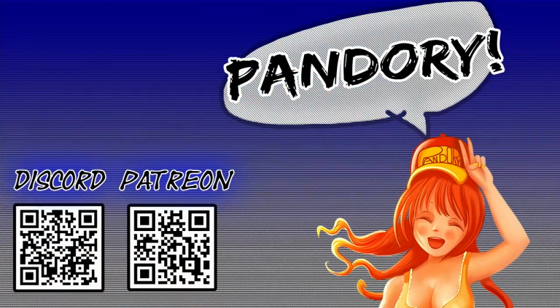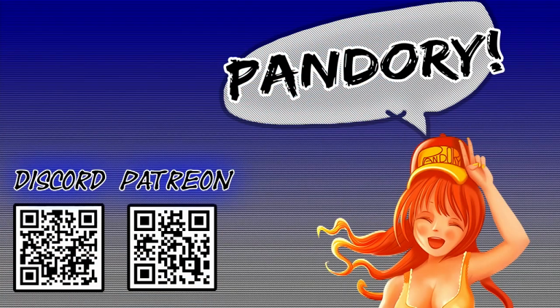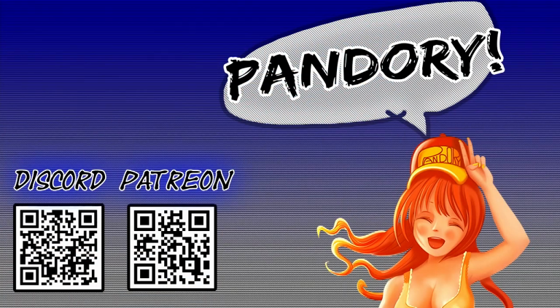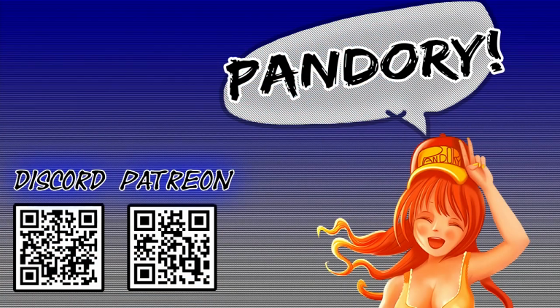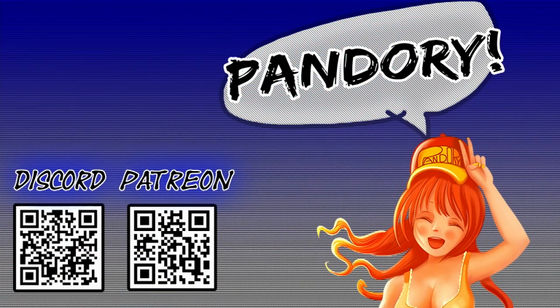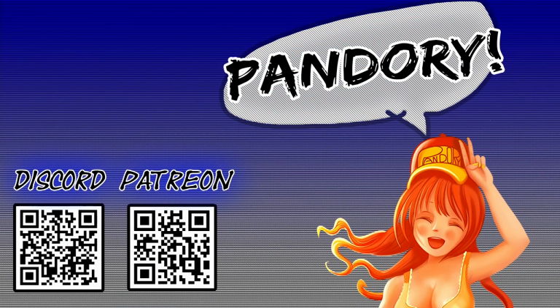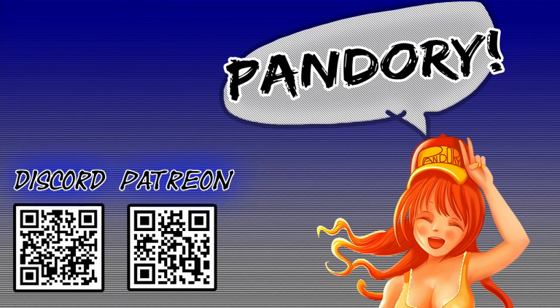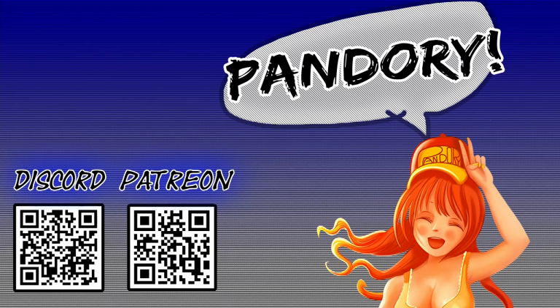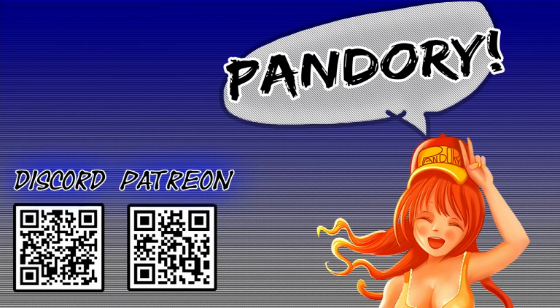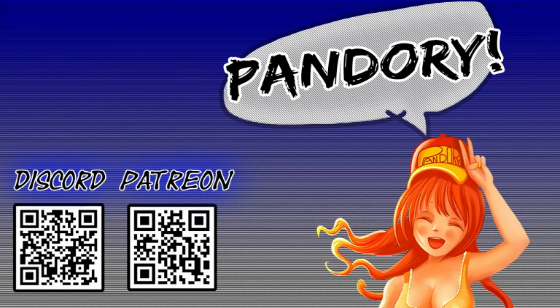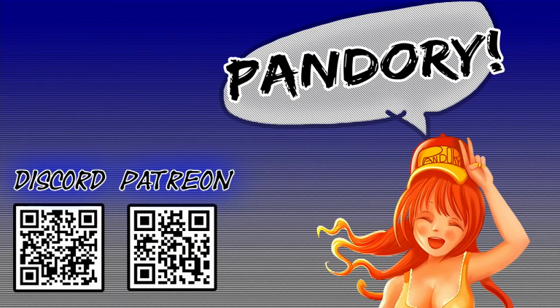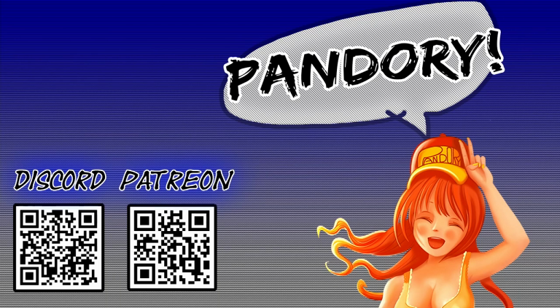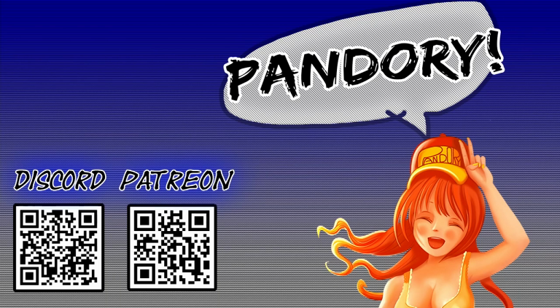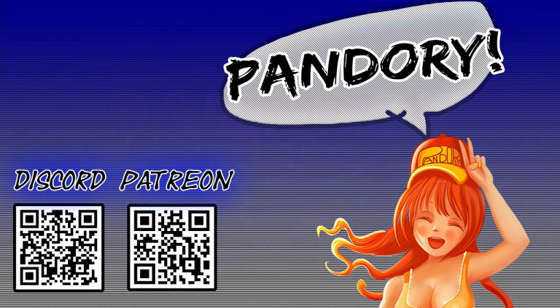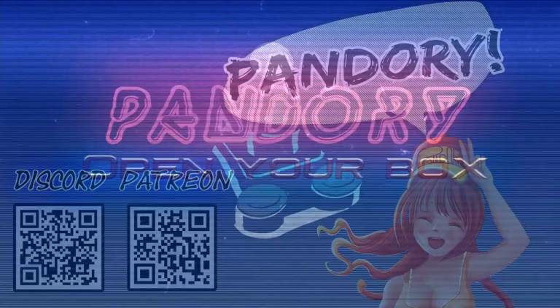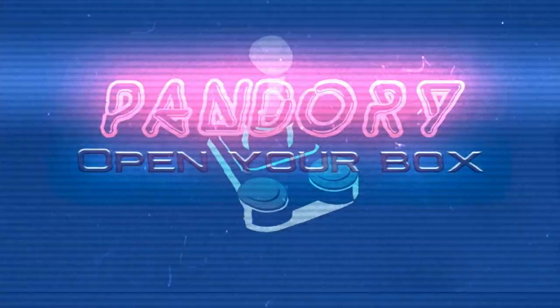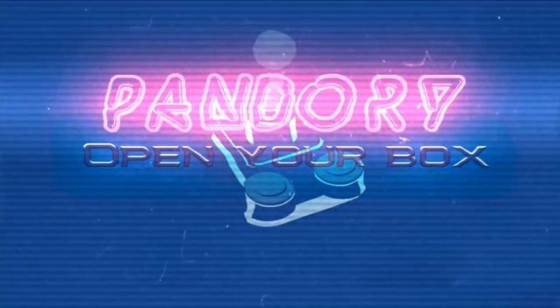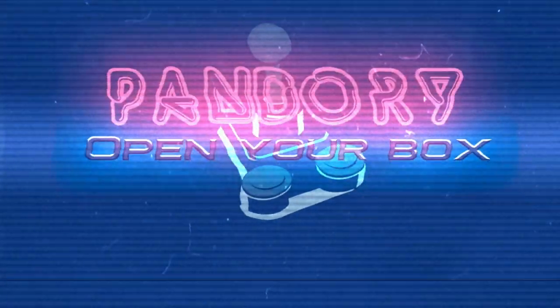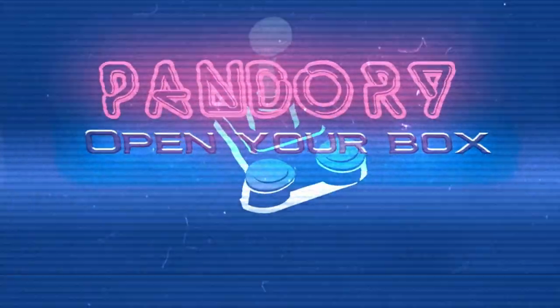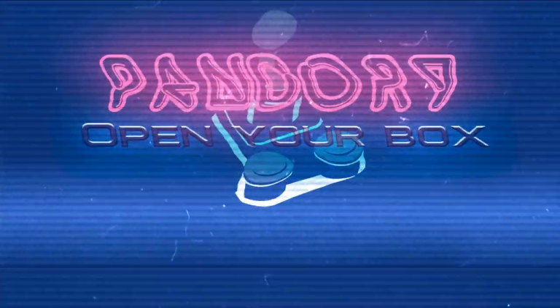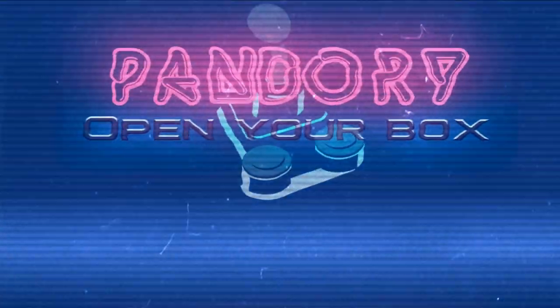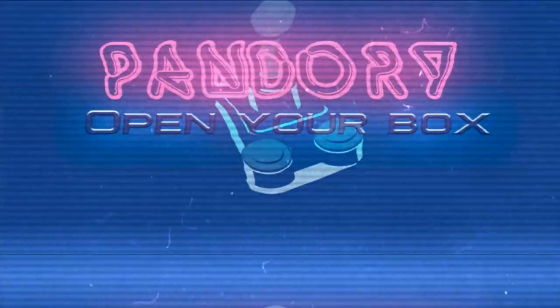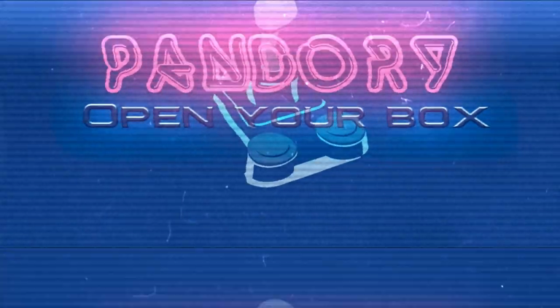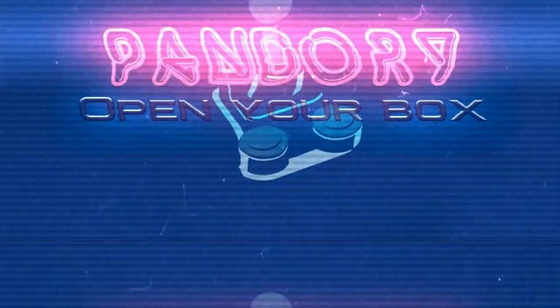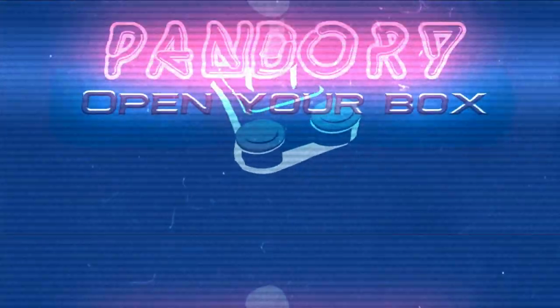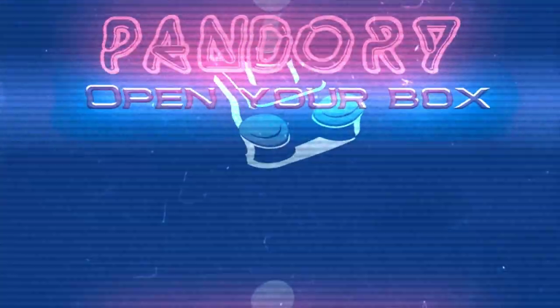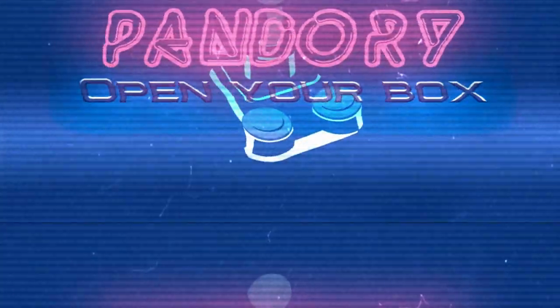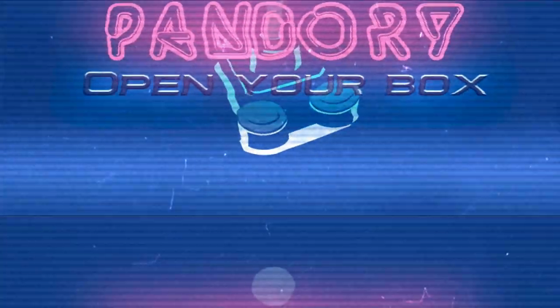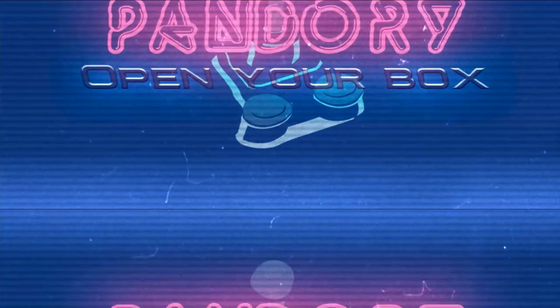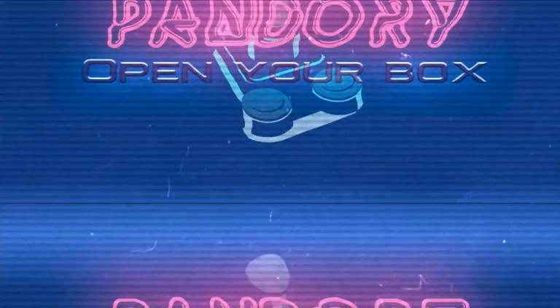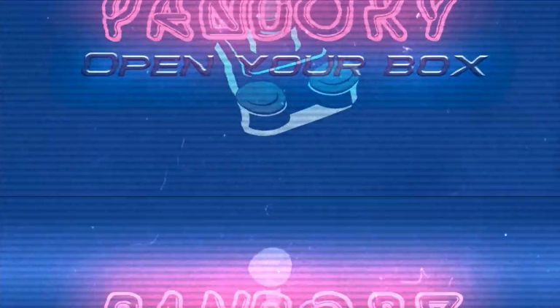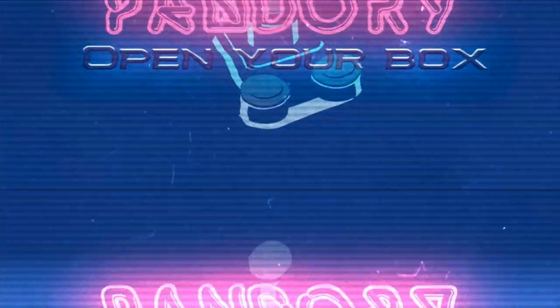If you like this content, like and subscribe. Affiliate links are in the description below. This has been ImiChicken for Team Bandori. Ta-ra!